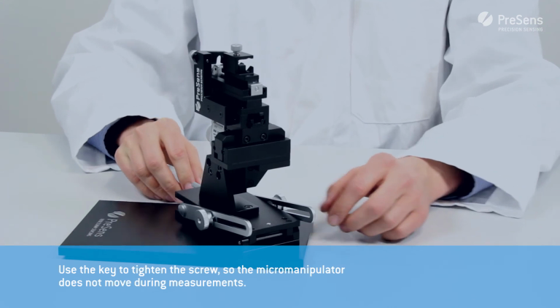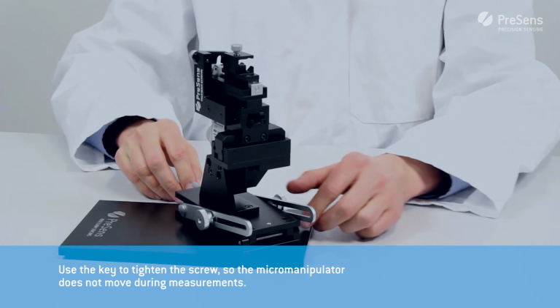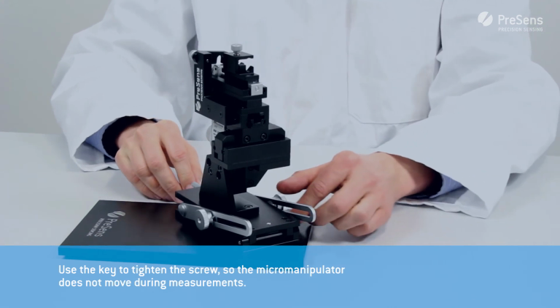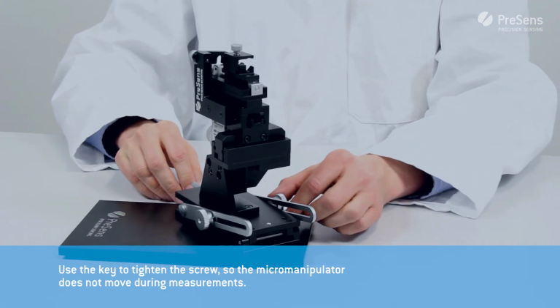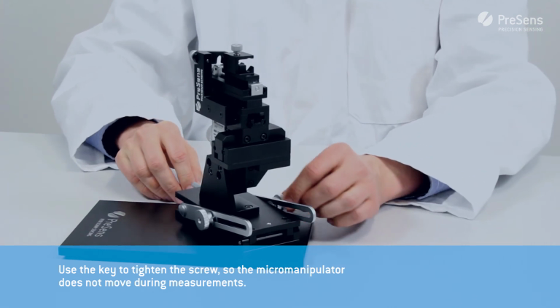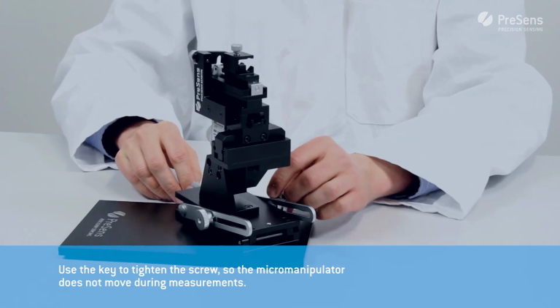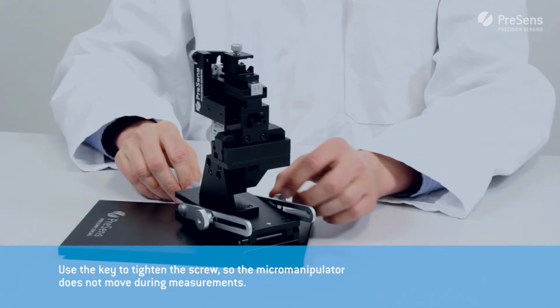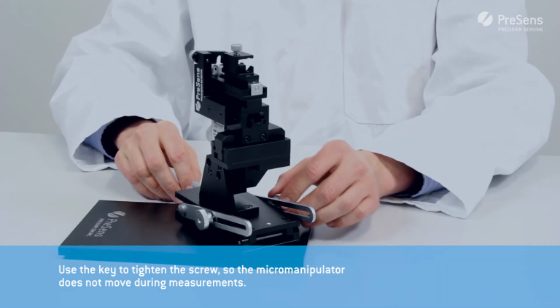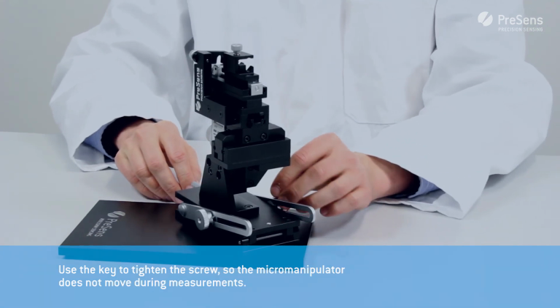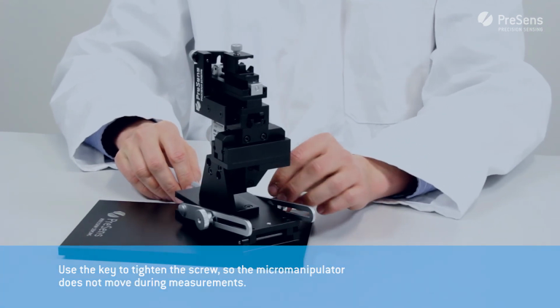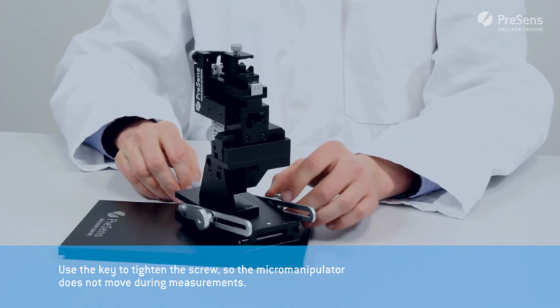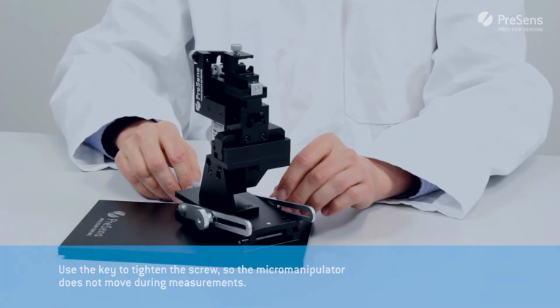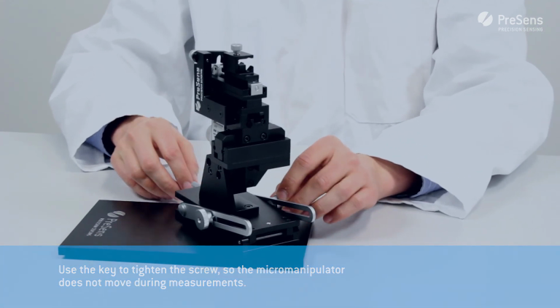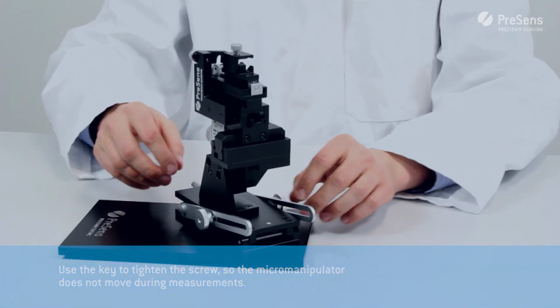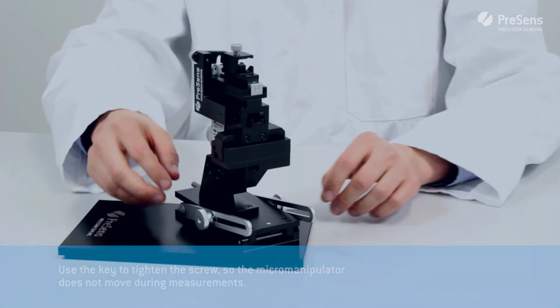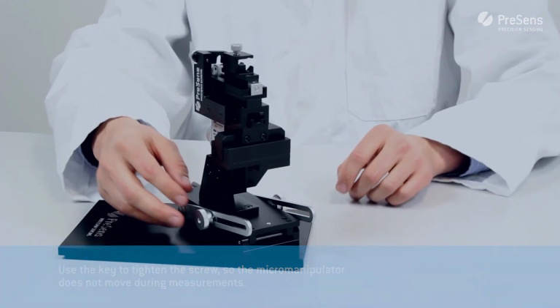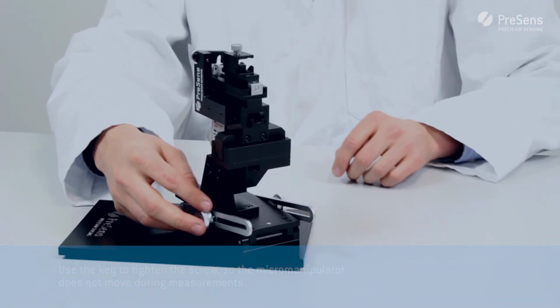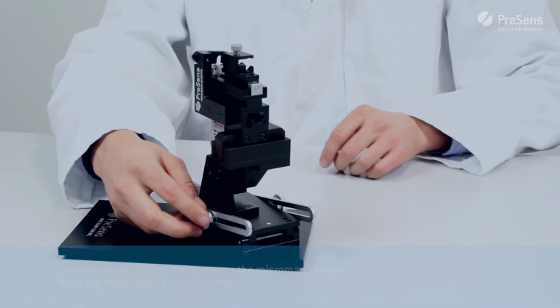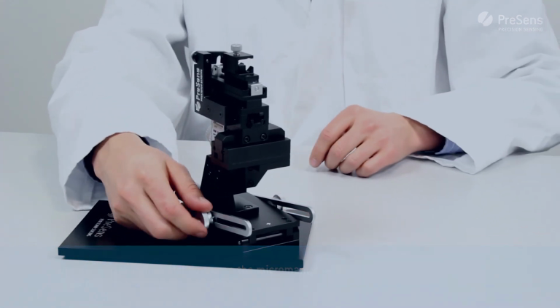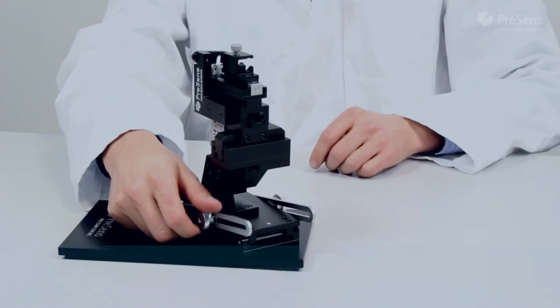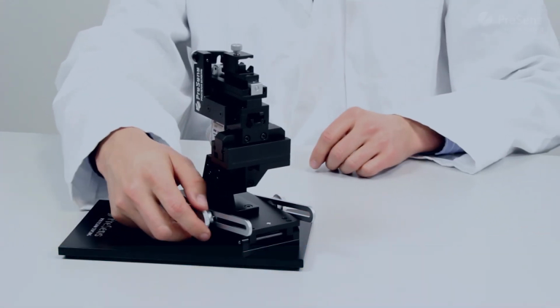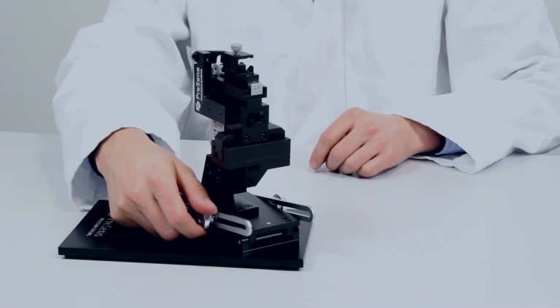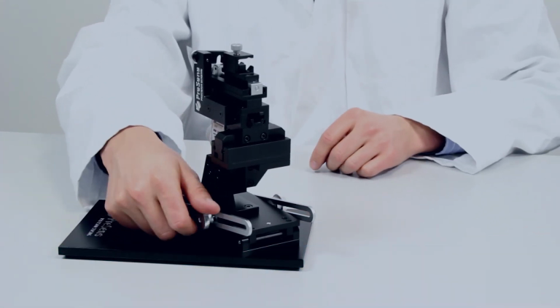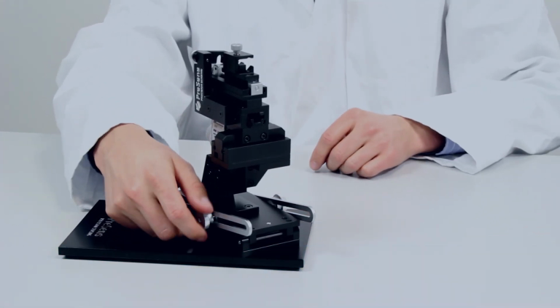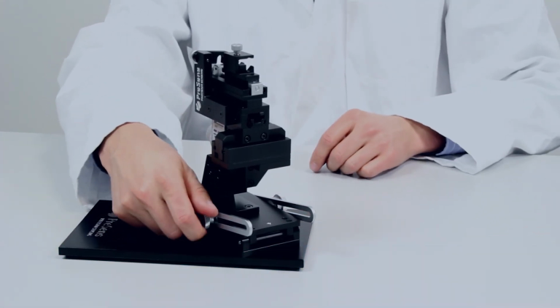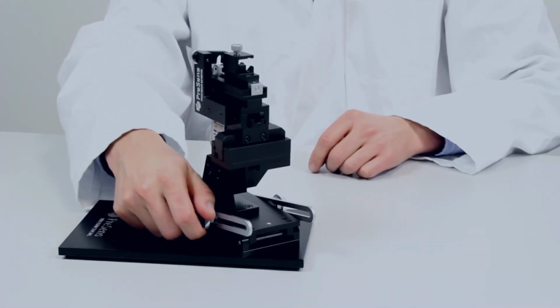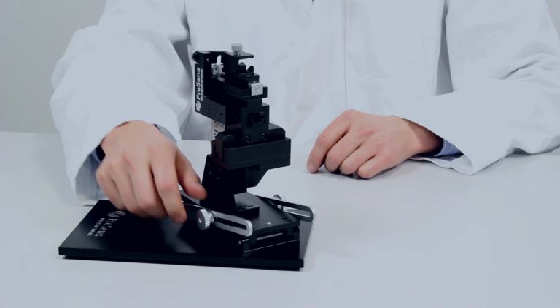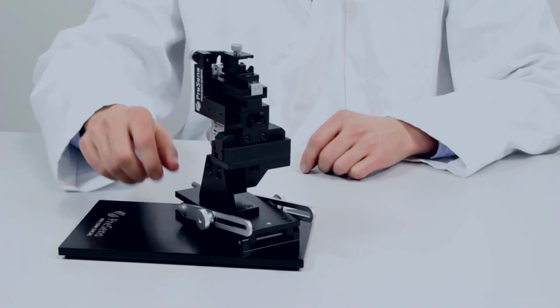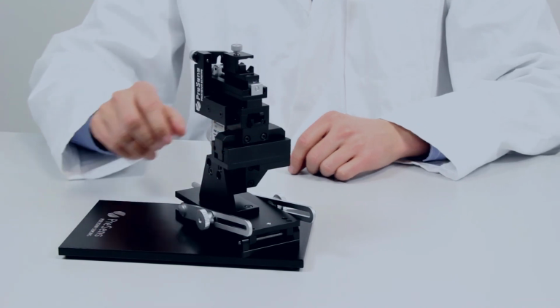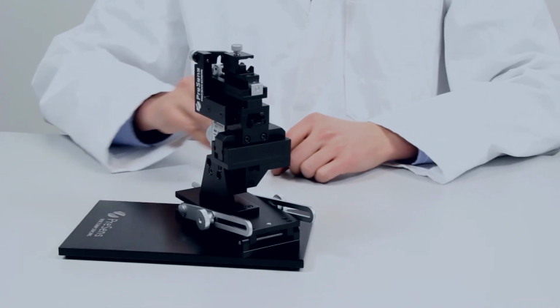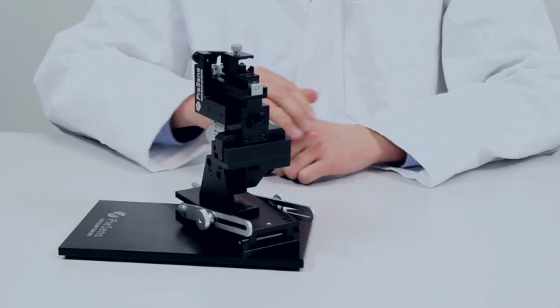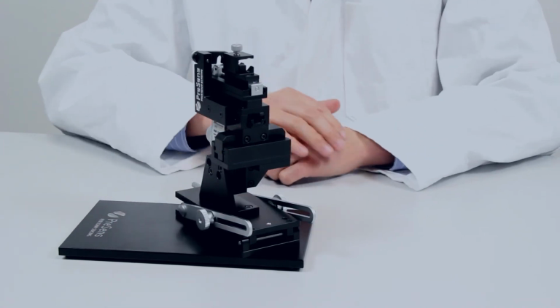These are the different ways how the manual micromanipulator can be adjusted to your measurement setup.